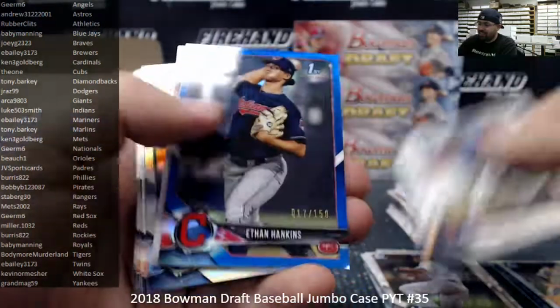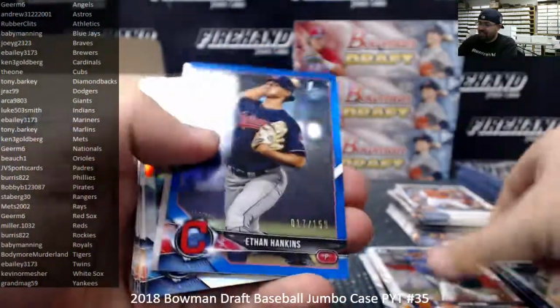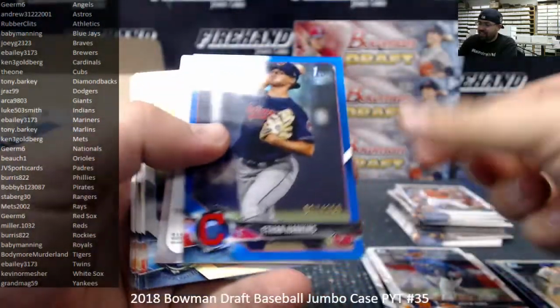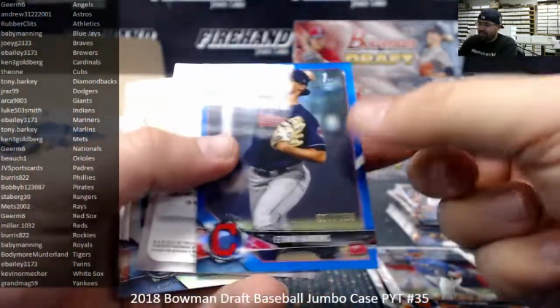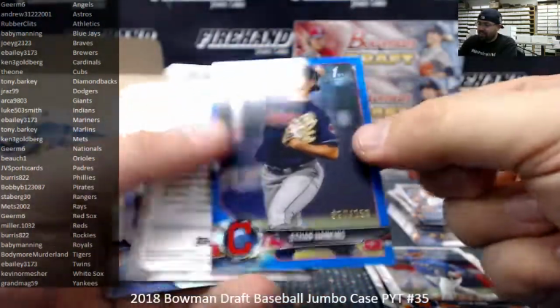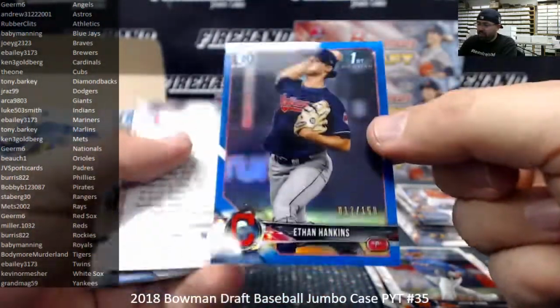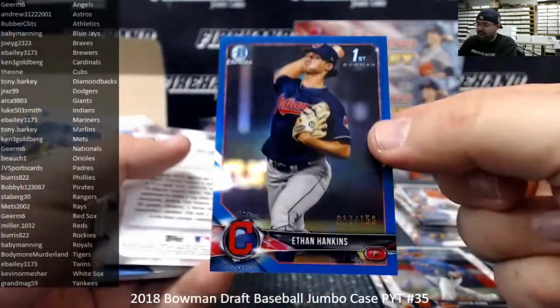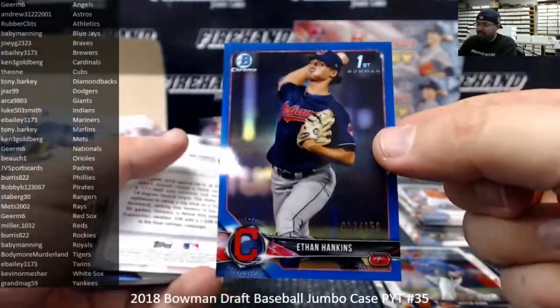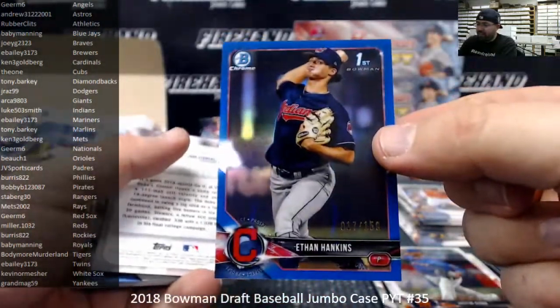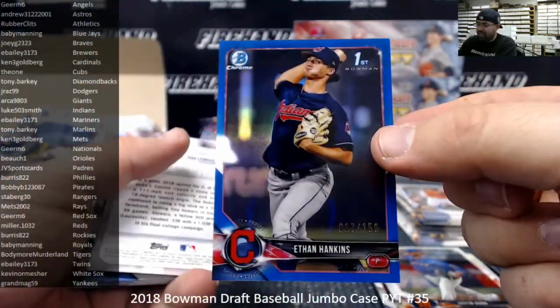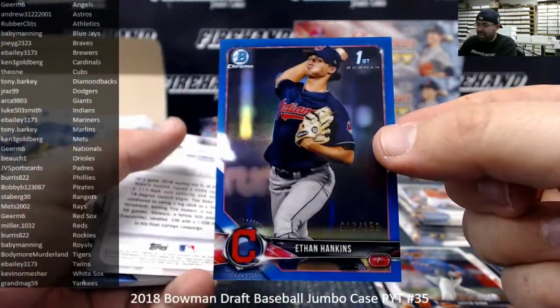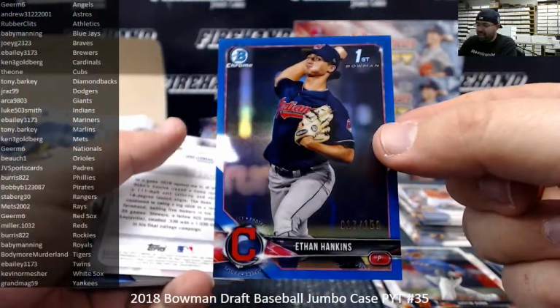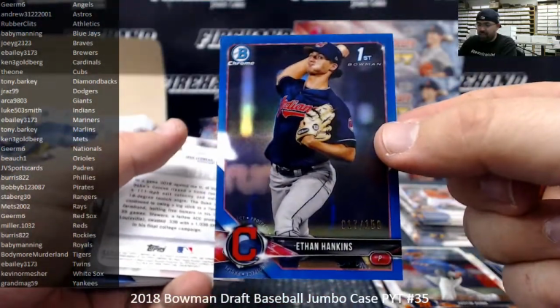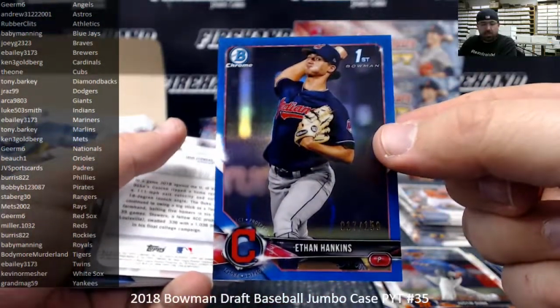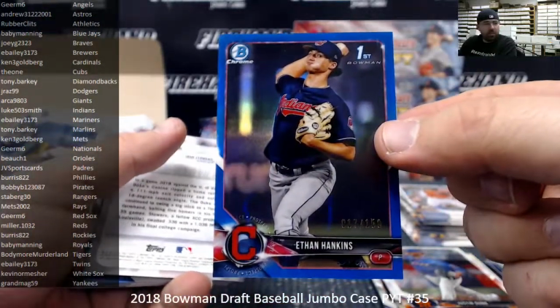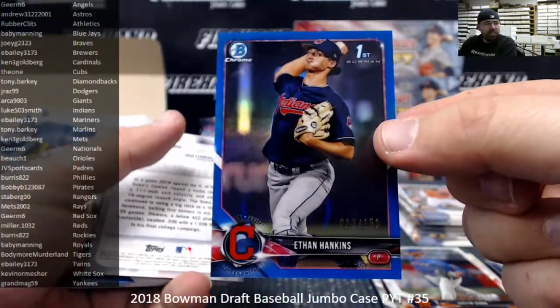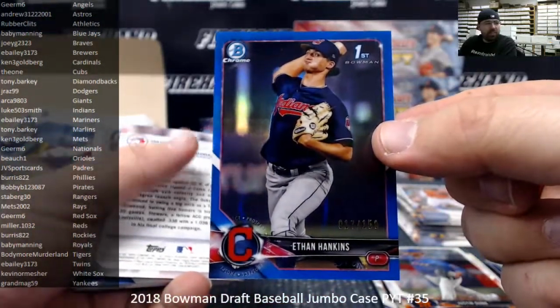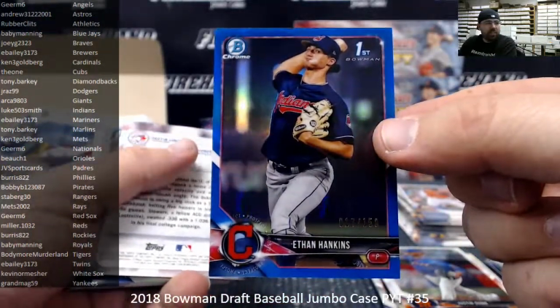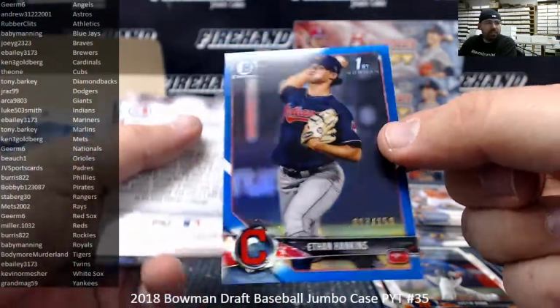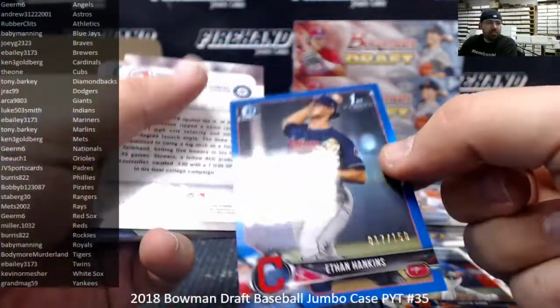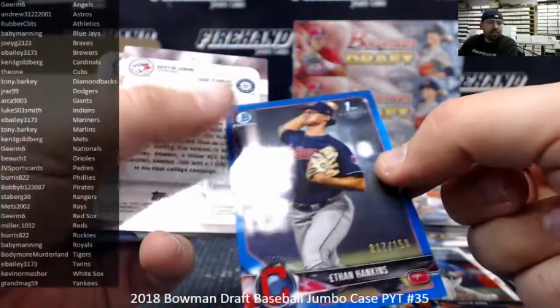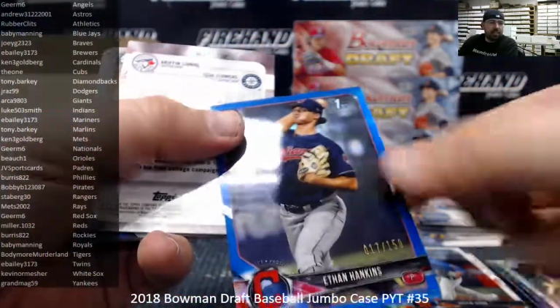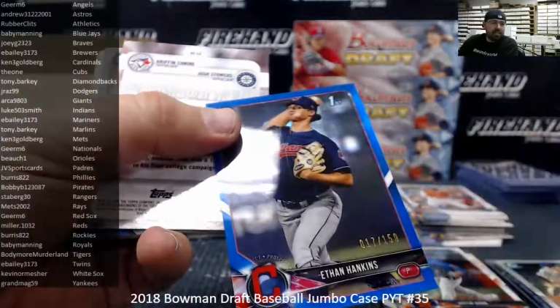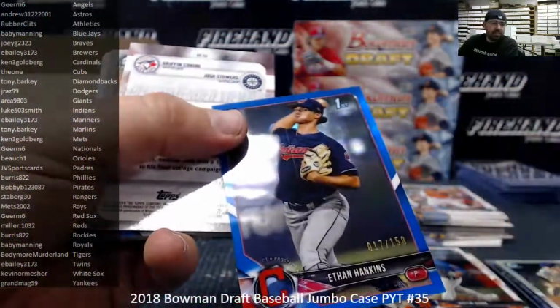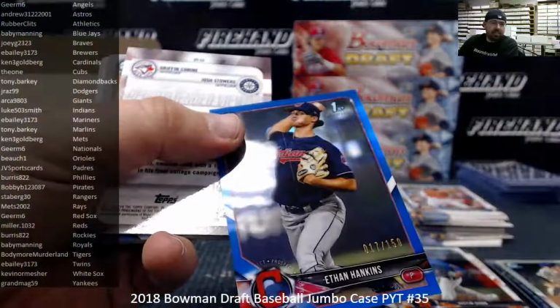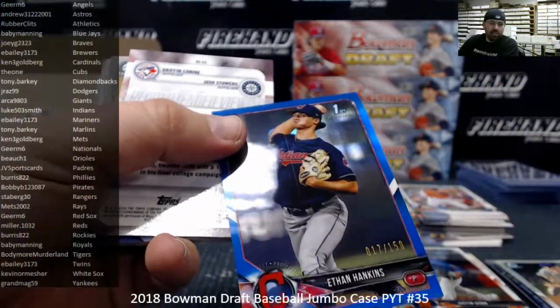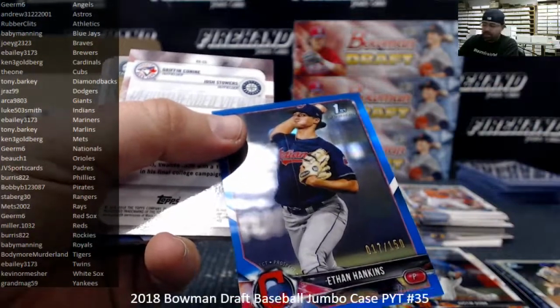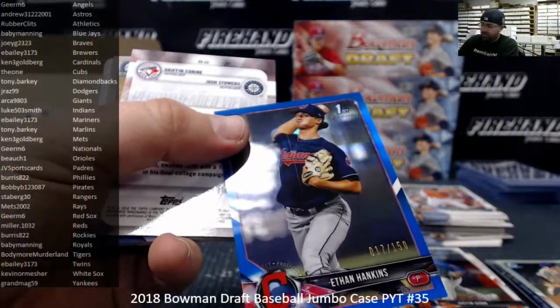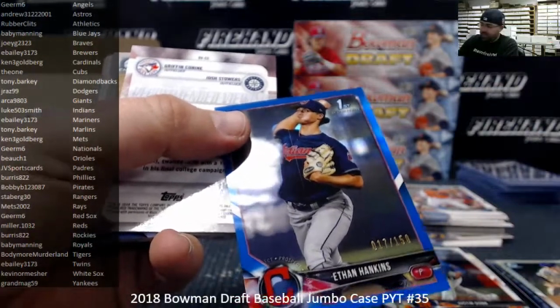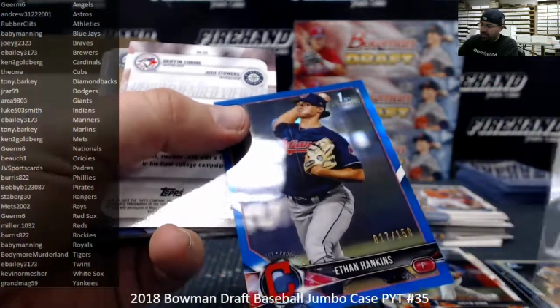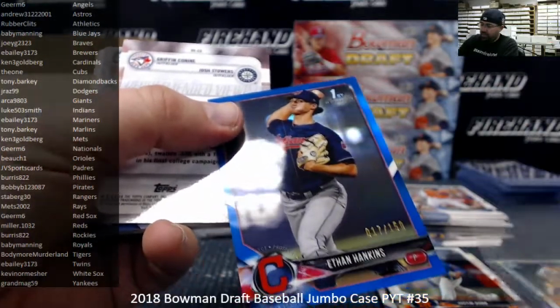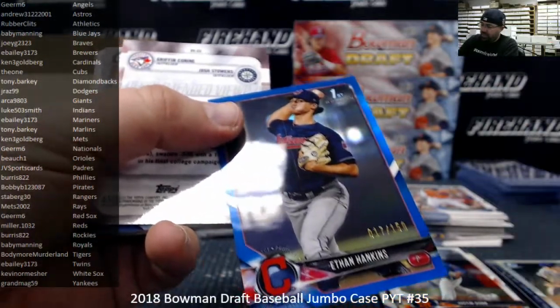Got a Blue Refractor, Ethan Hankins, number 150, Cleveland Indians — Indians to Luke 503 Smith.